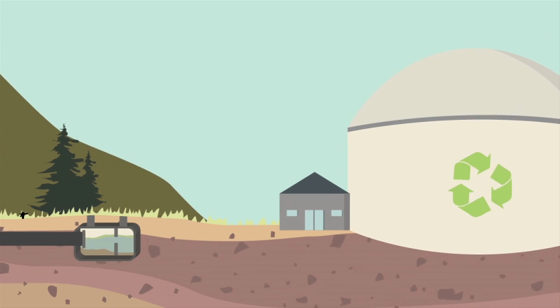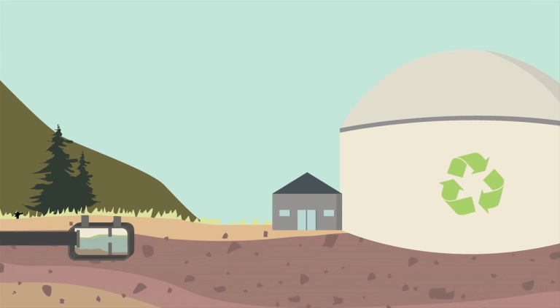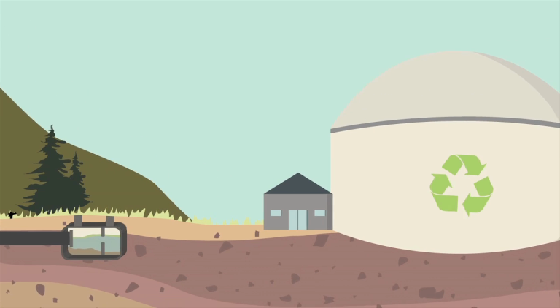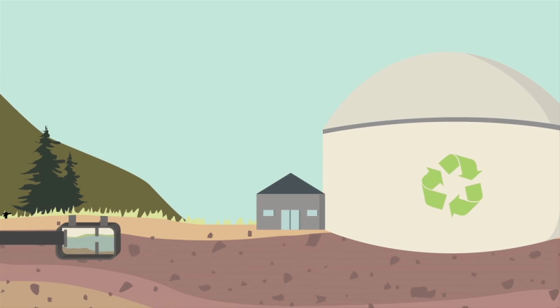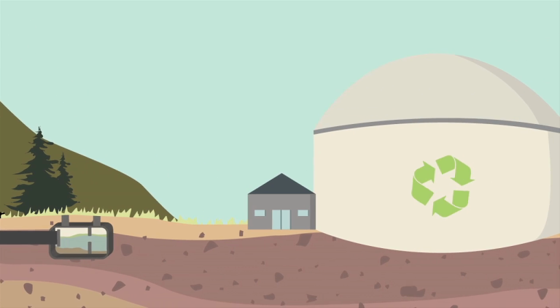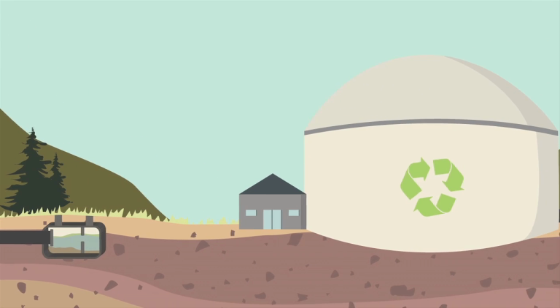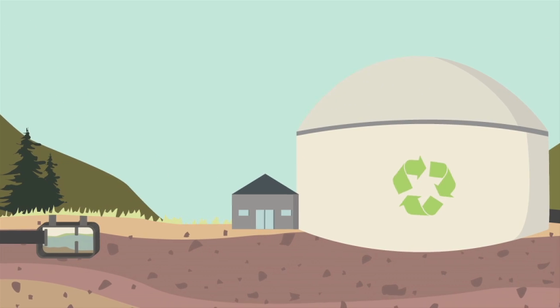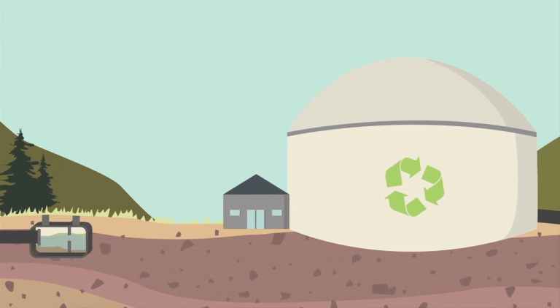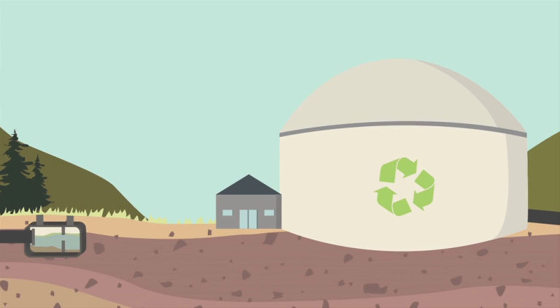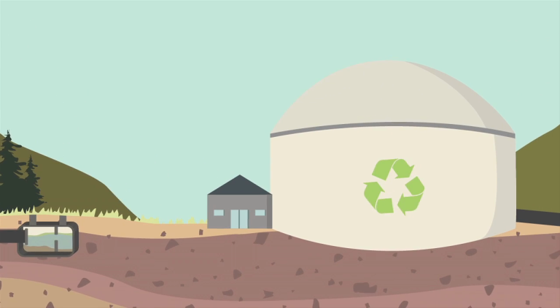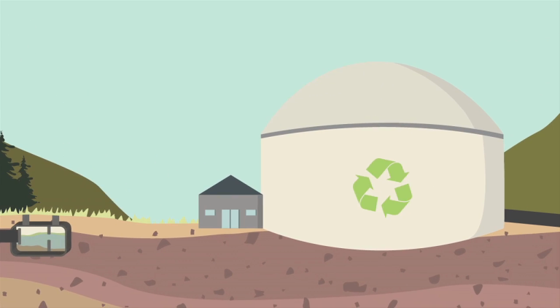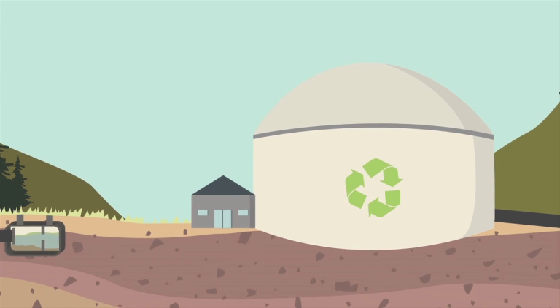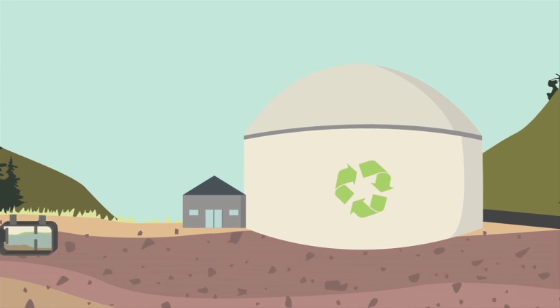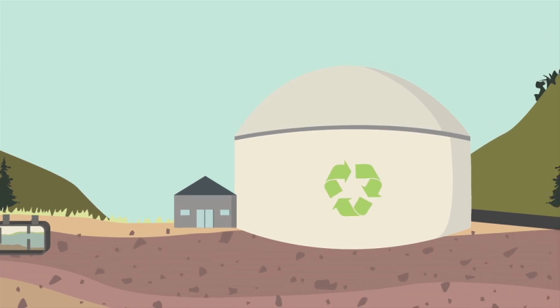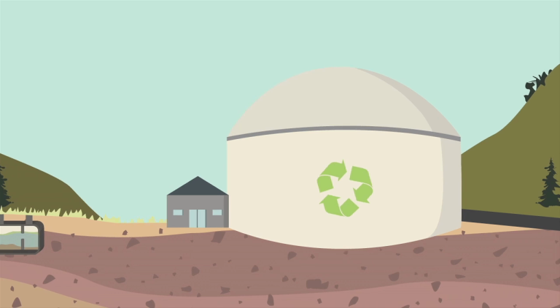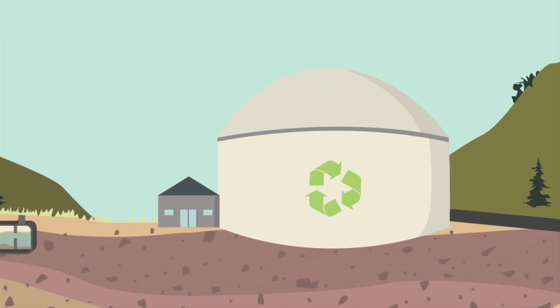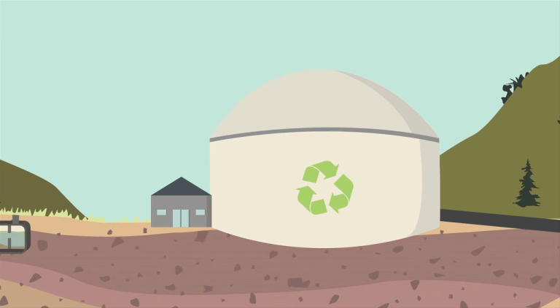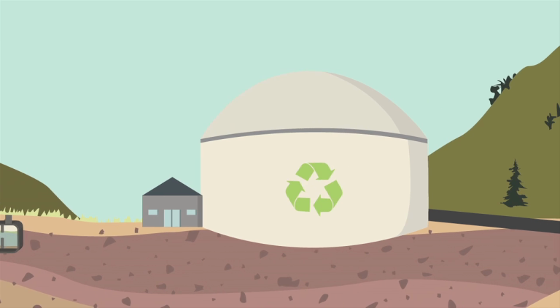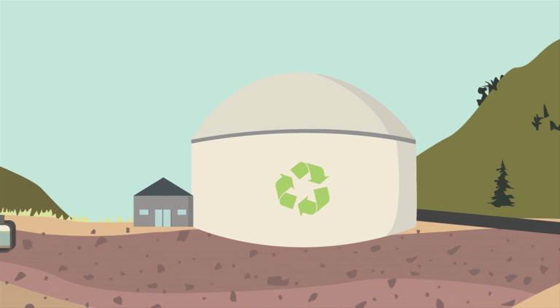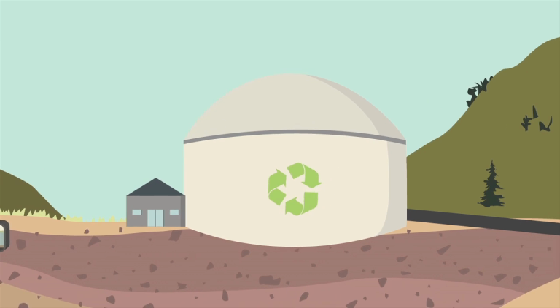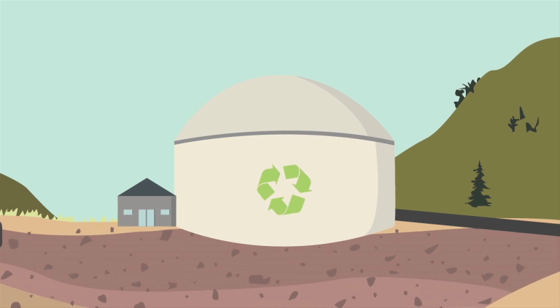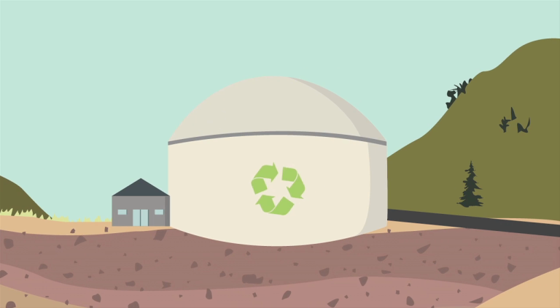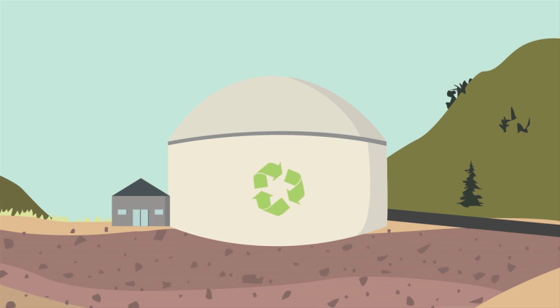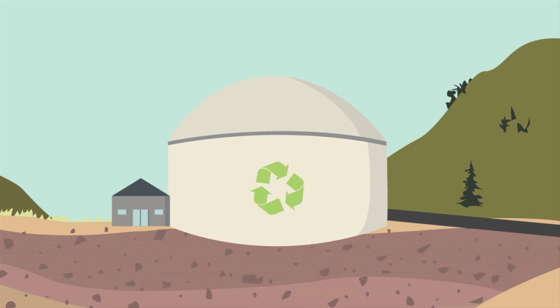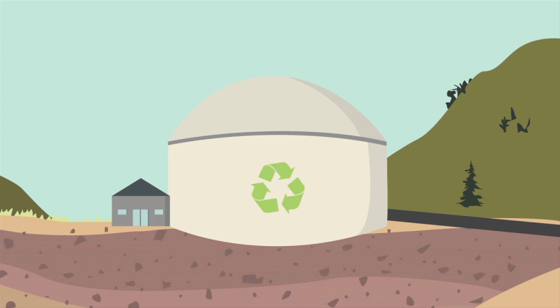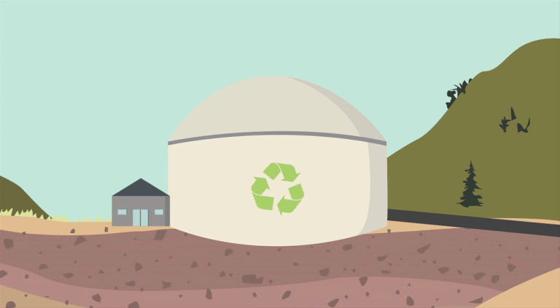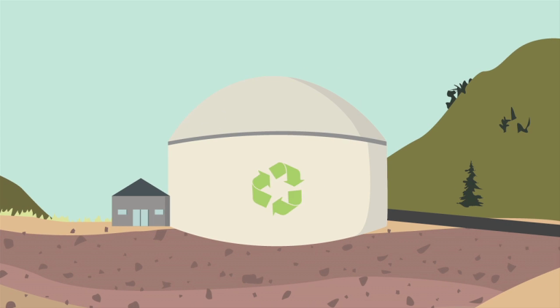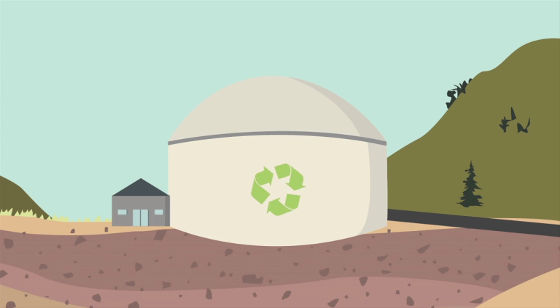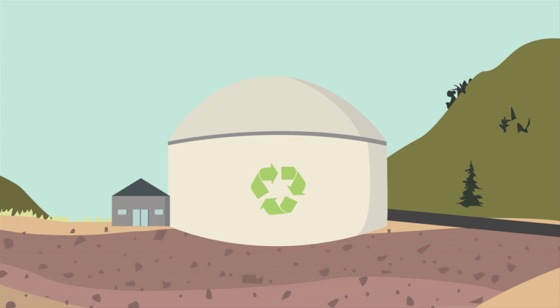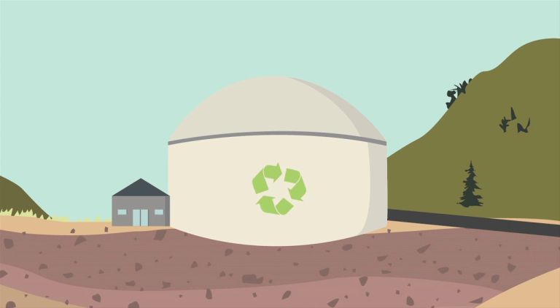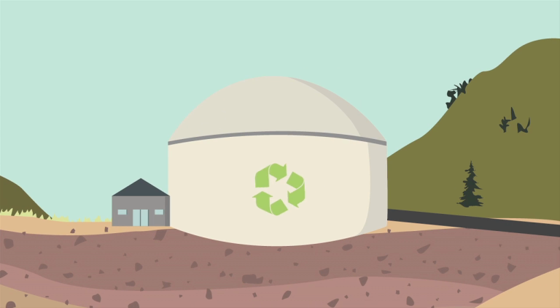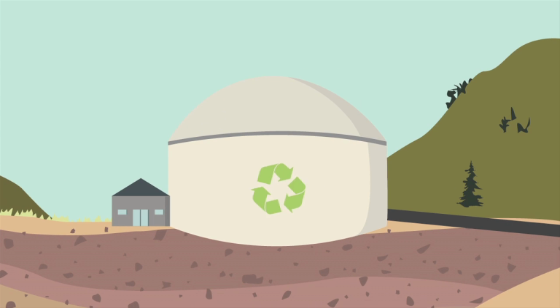If we work hard to keep pollutants out of our drains, it means we're keeping our hidden water clean. This makes a big difference for our aquifer, our rivers and streams, and the water we drink and use every day.